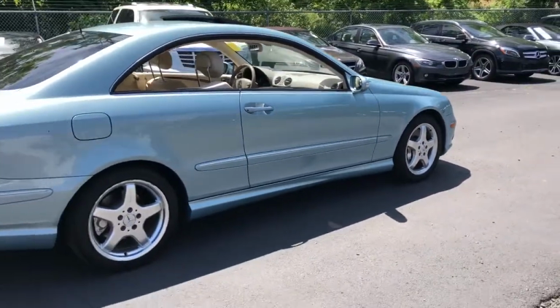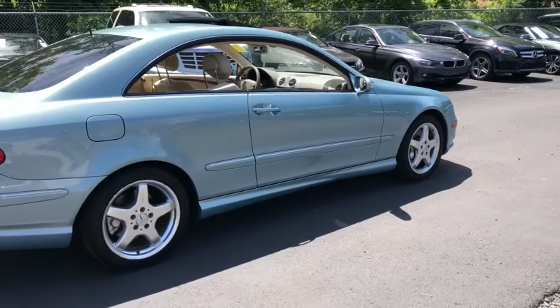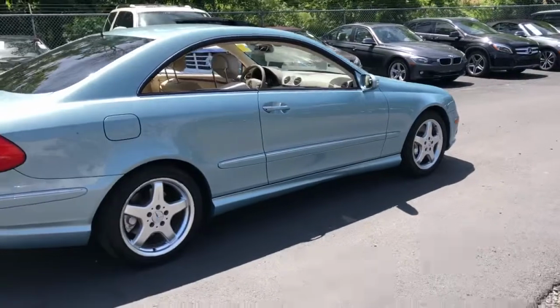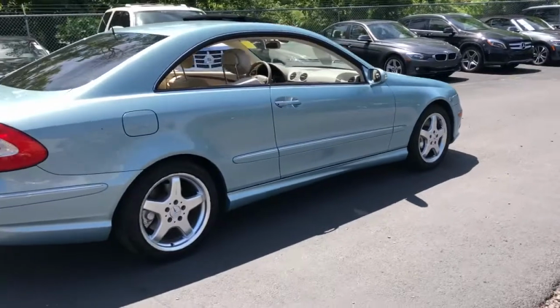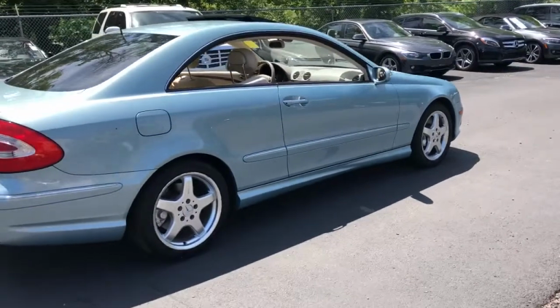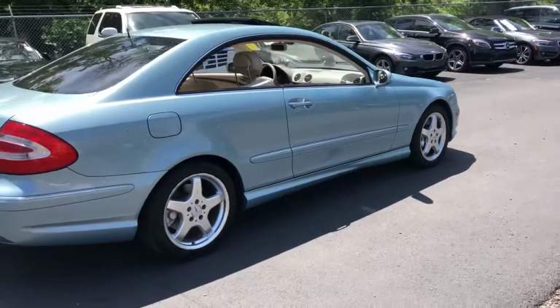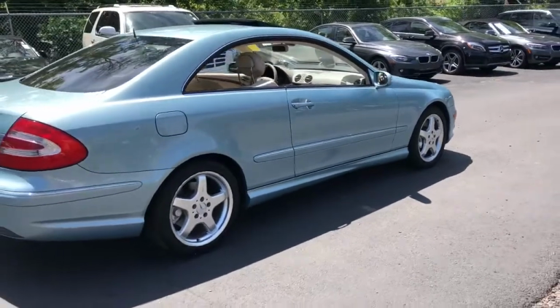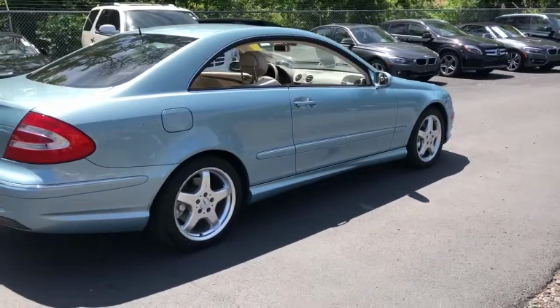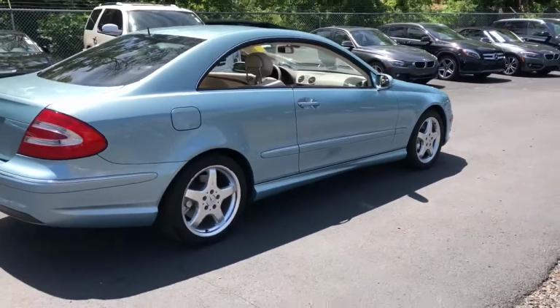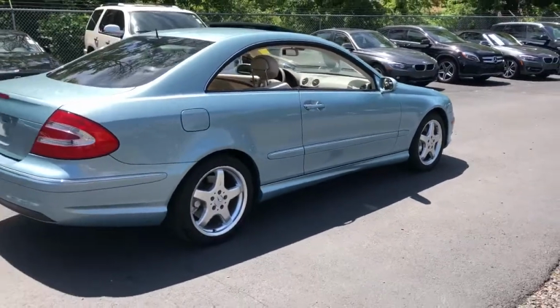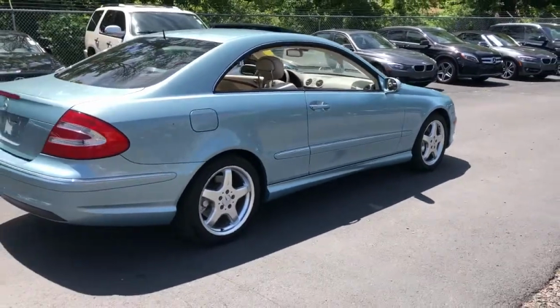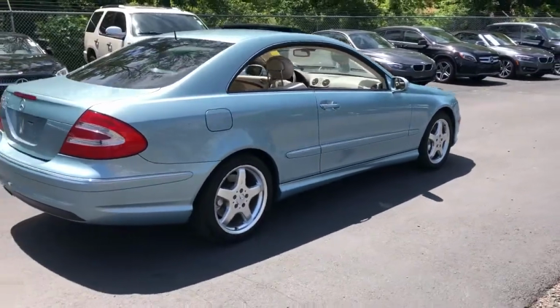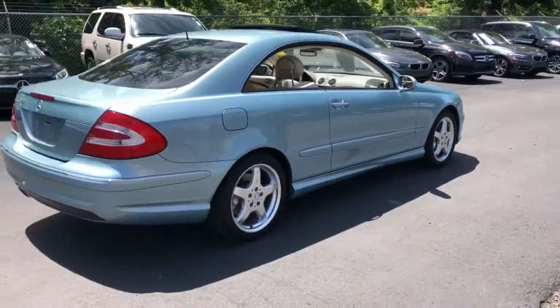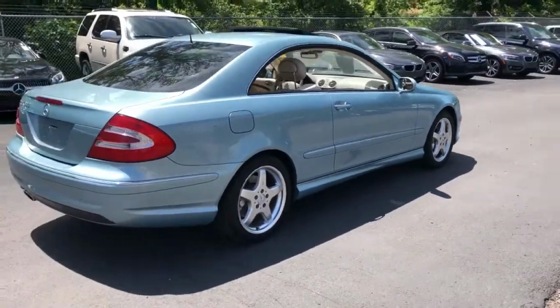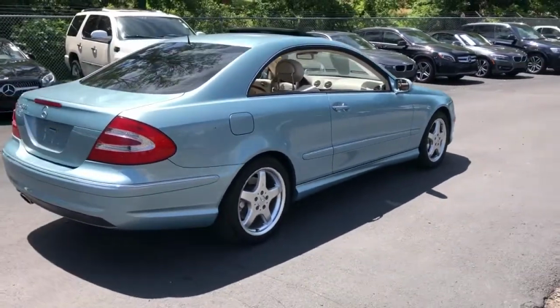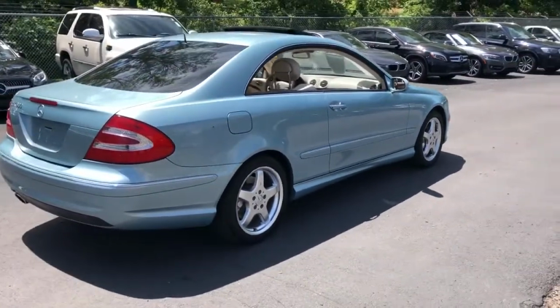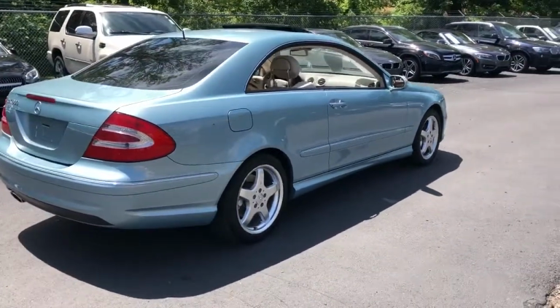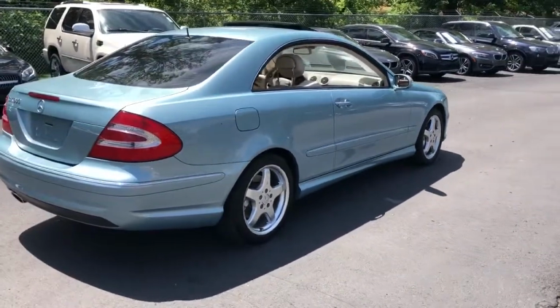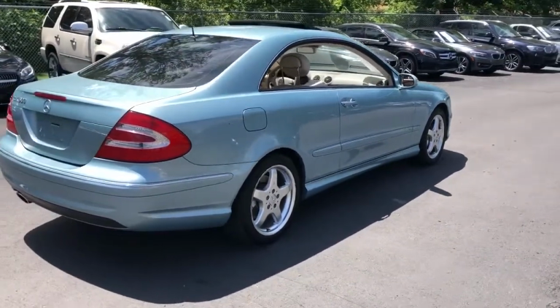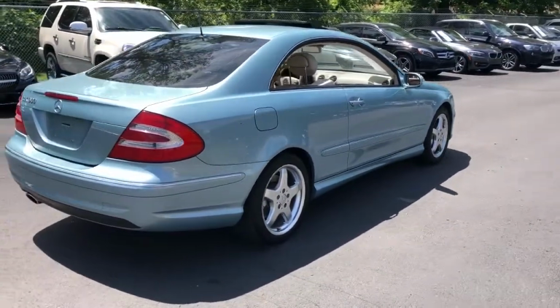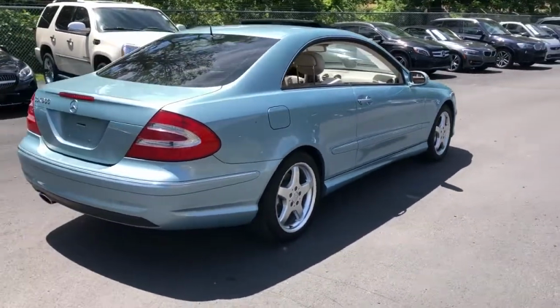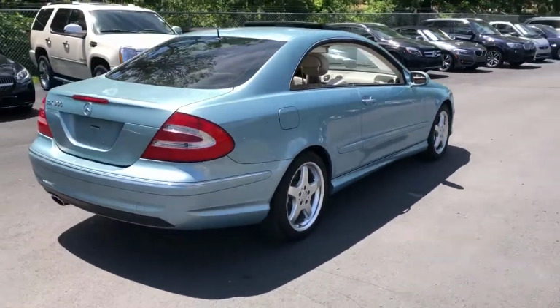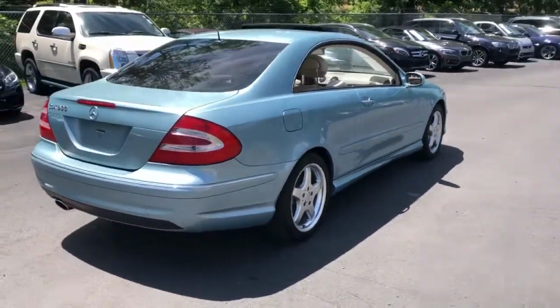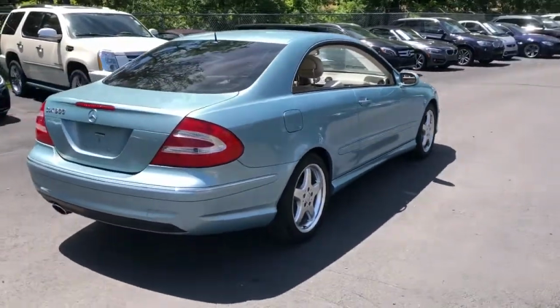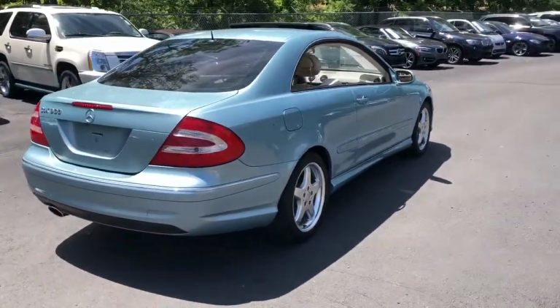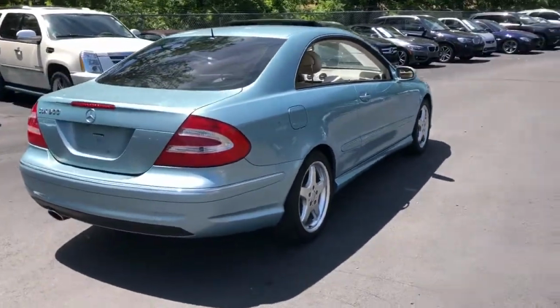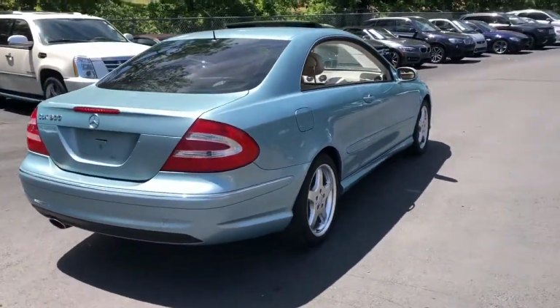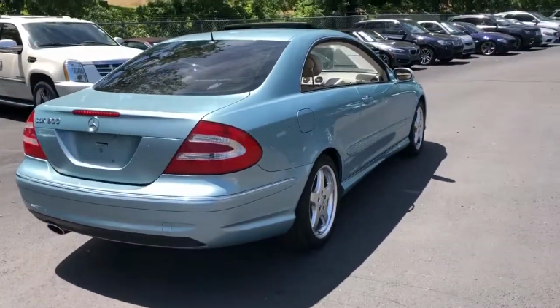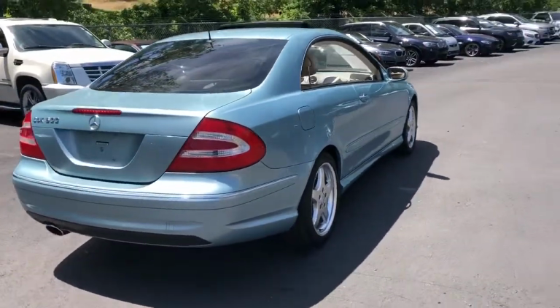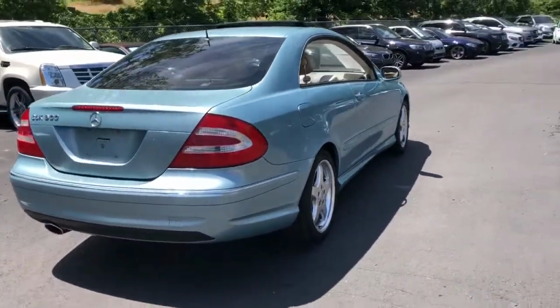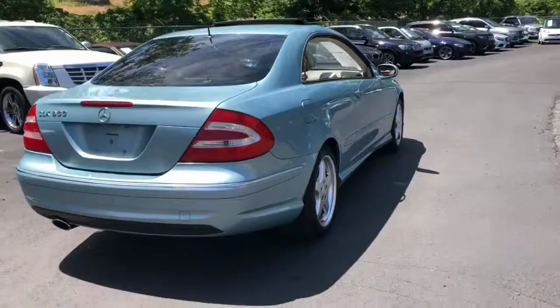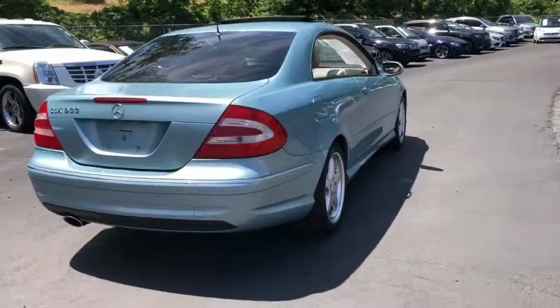You can tell it's an AMG sport package and just super clean. Garage kept, recently inspected, recent tires. Just a real nice clean one.